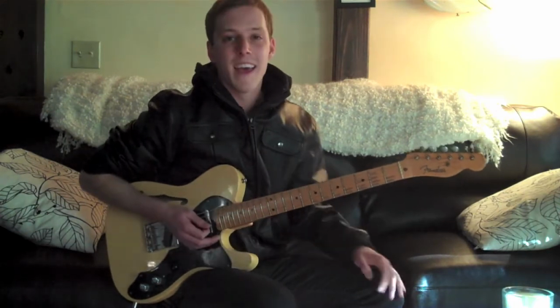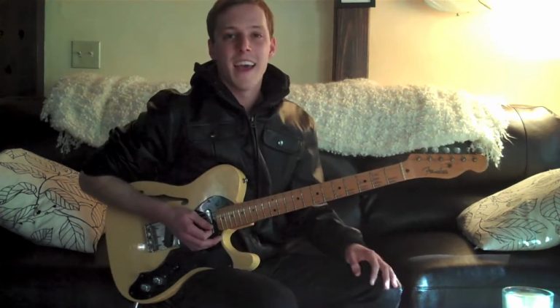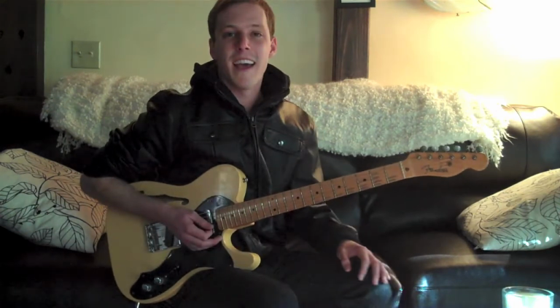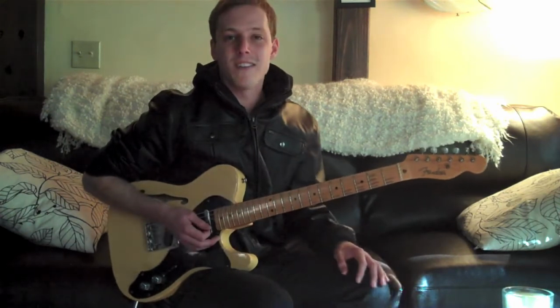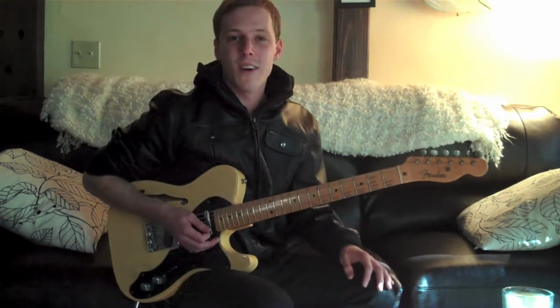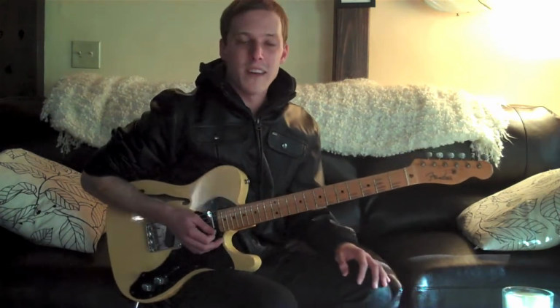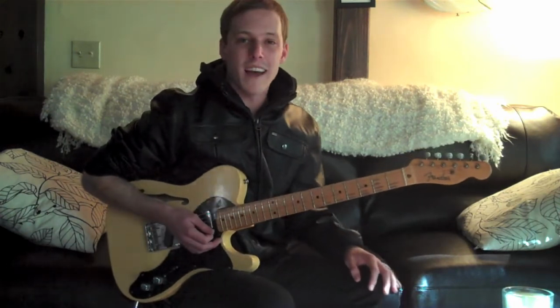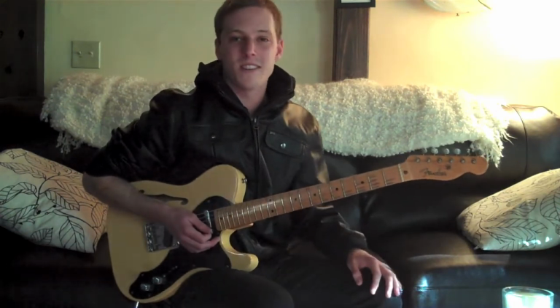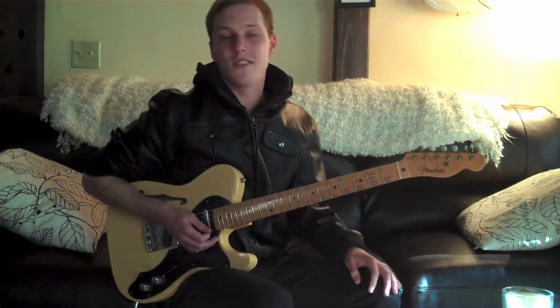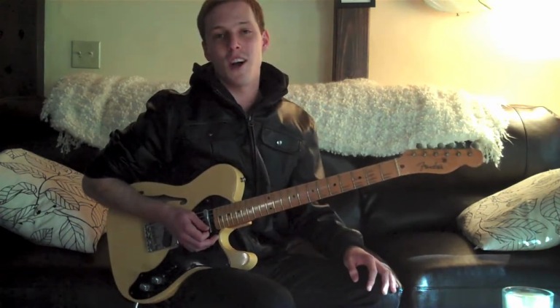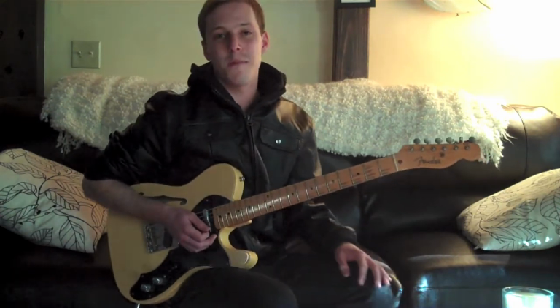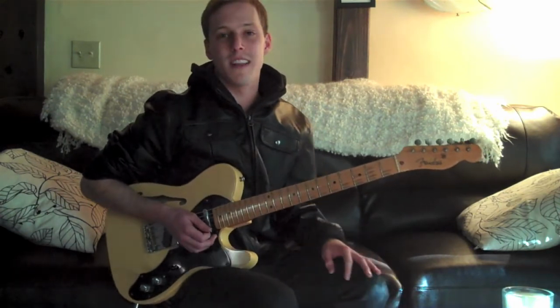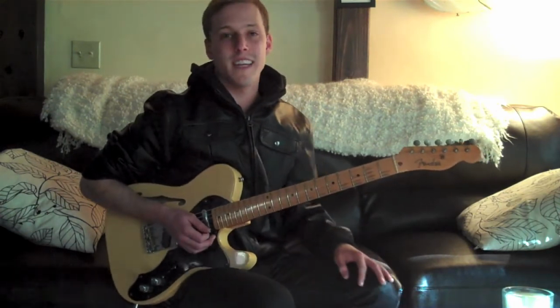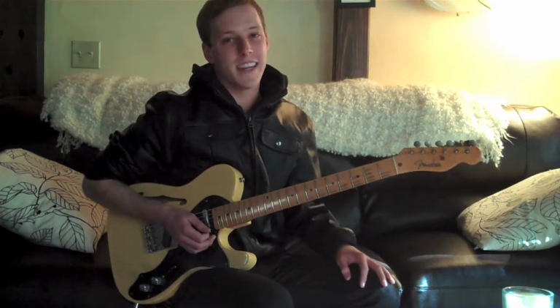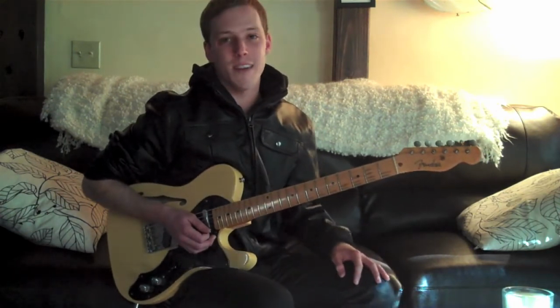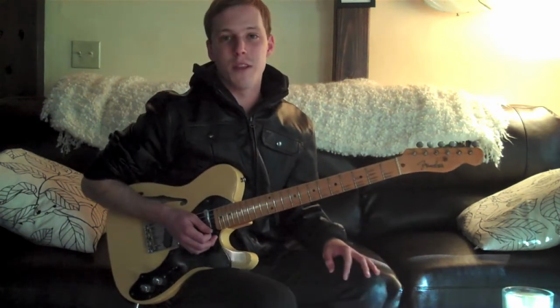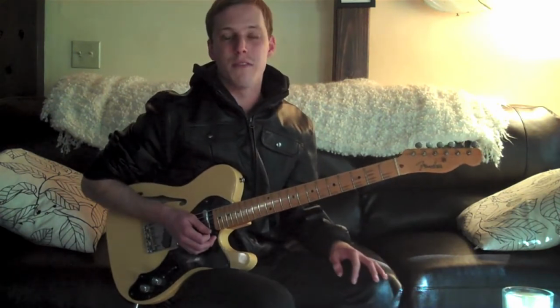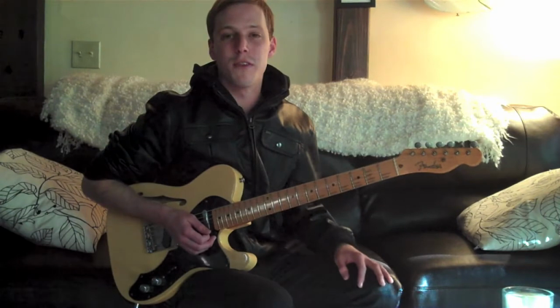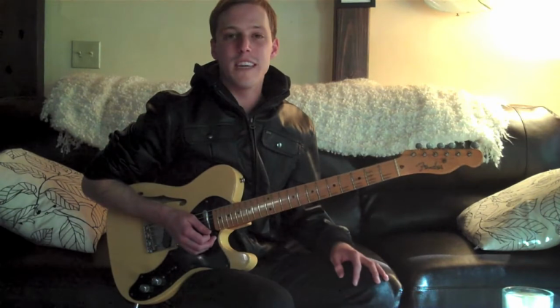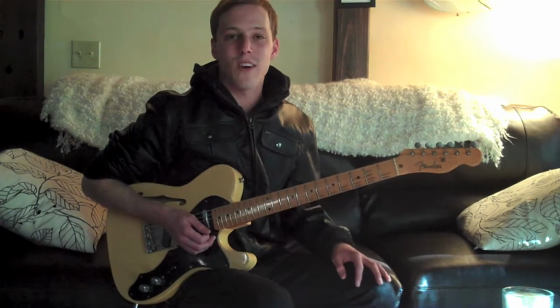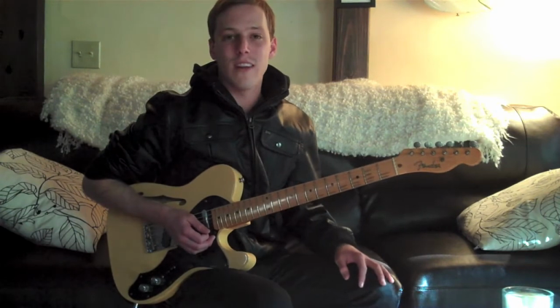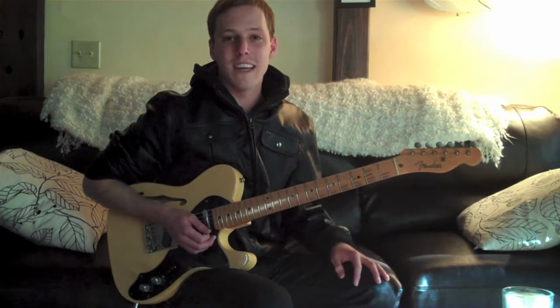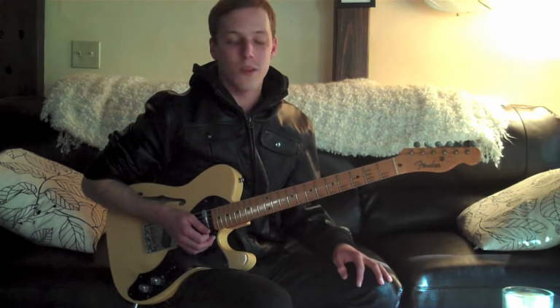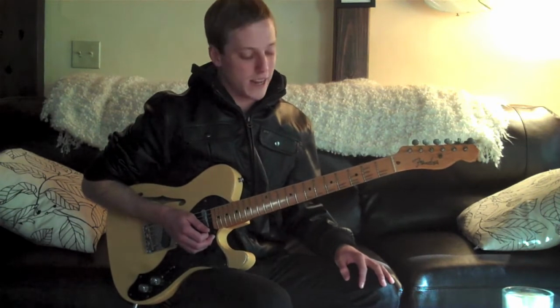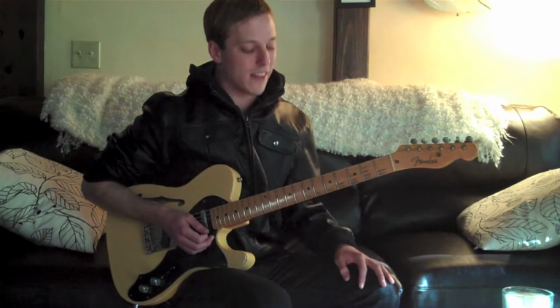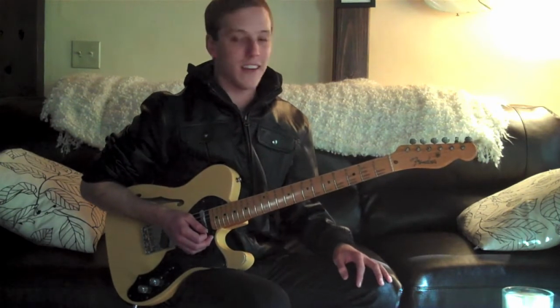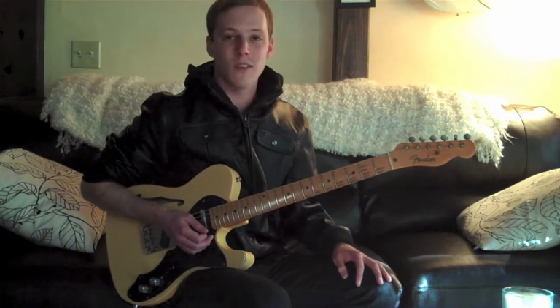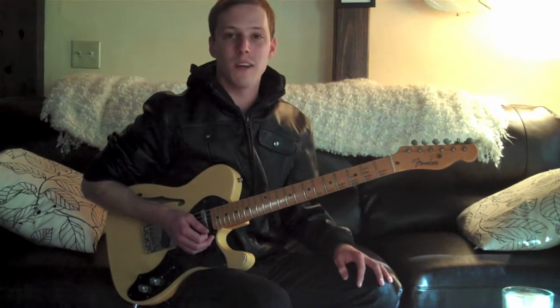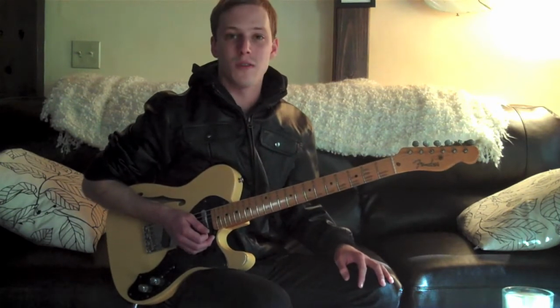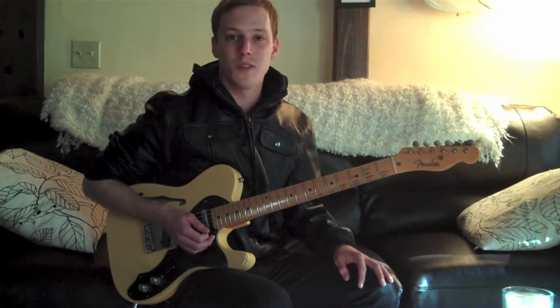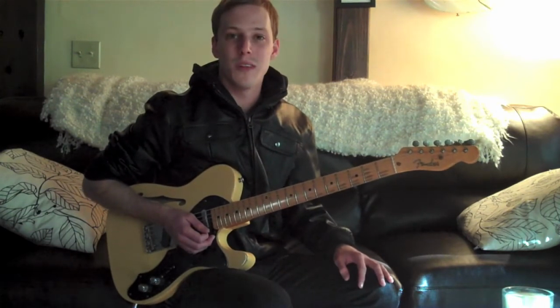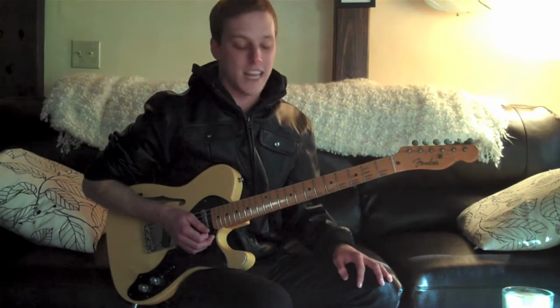Hey, how's it going, guys? This is John McLennan again with your Free Guitar Lick of the Week. Thanks so much for tuning in.